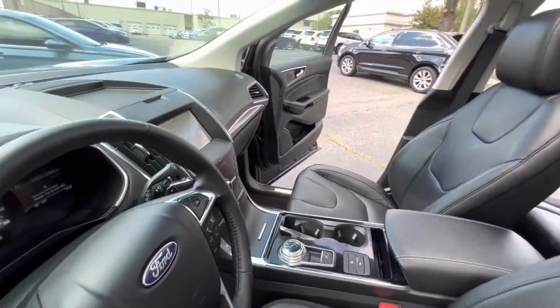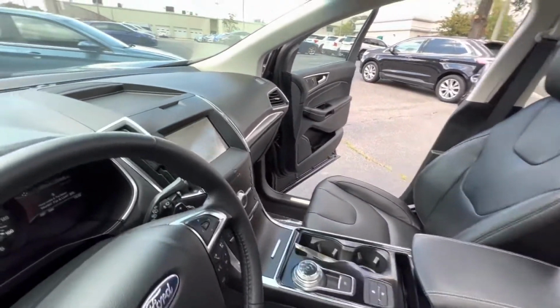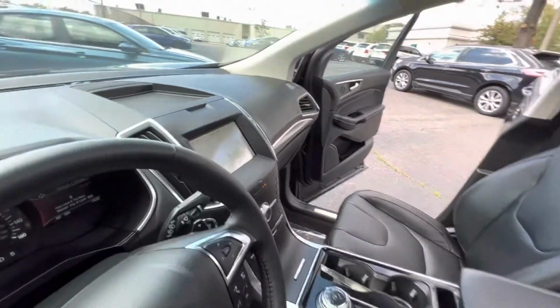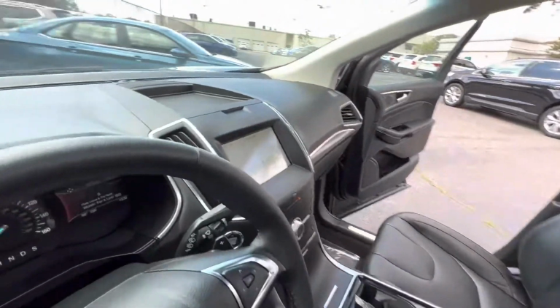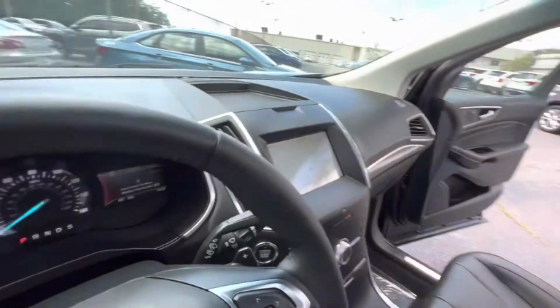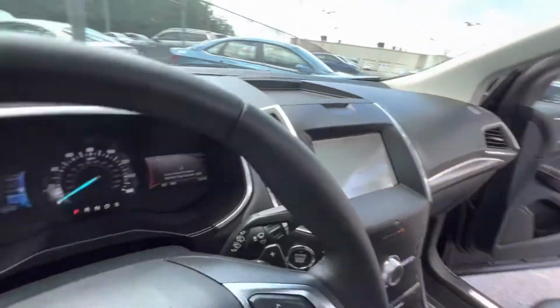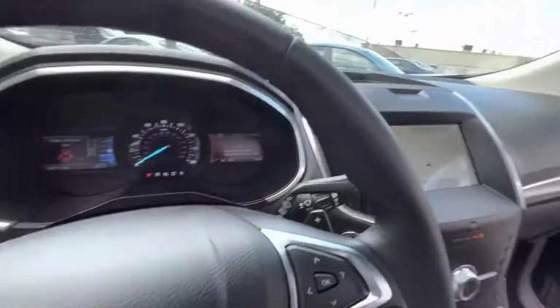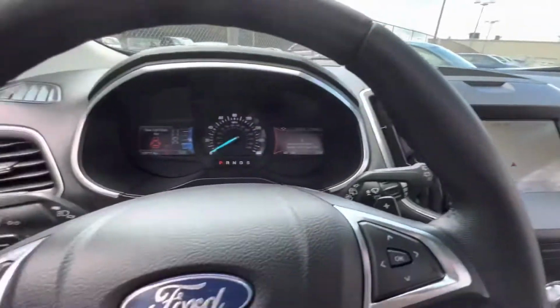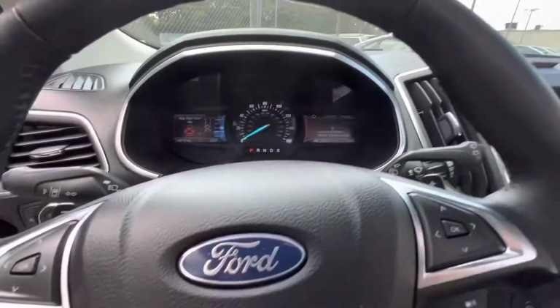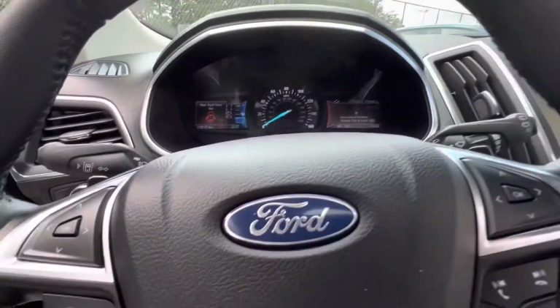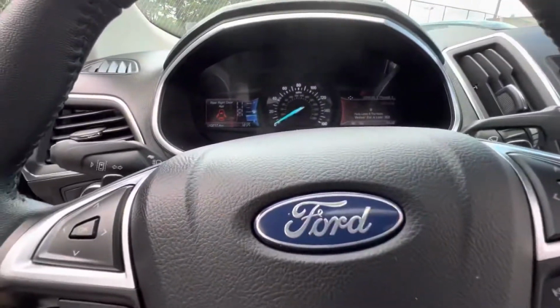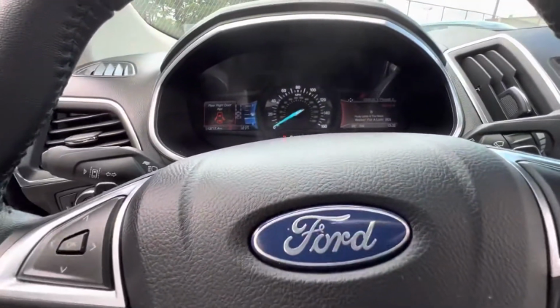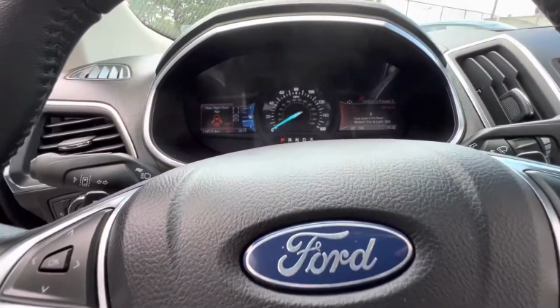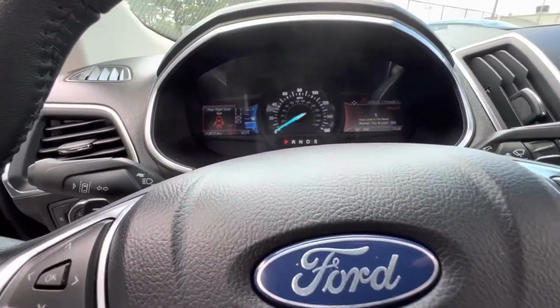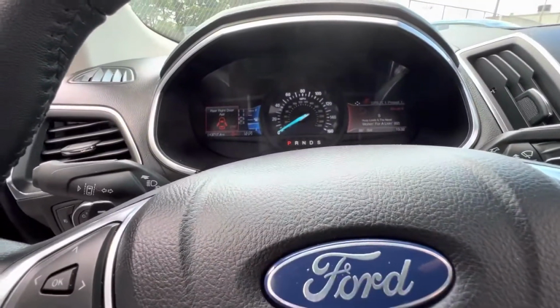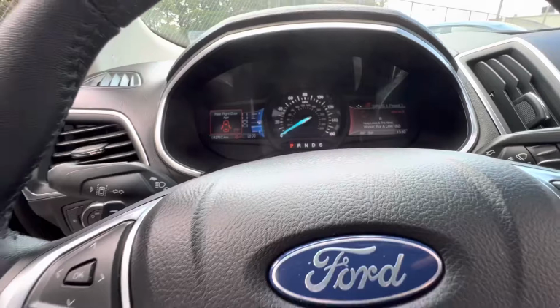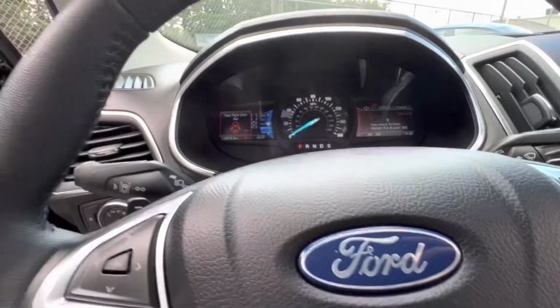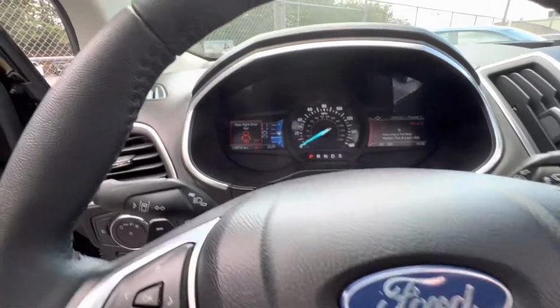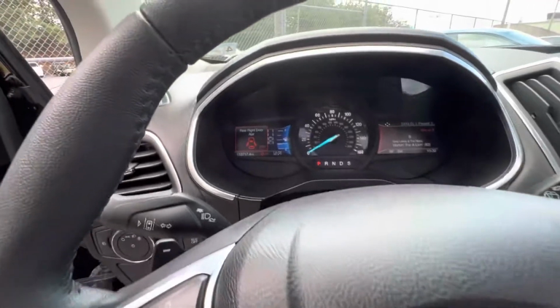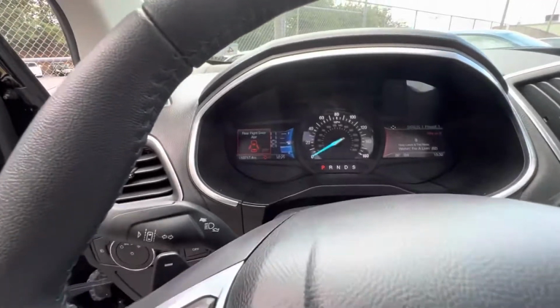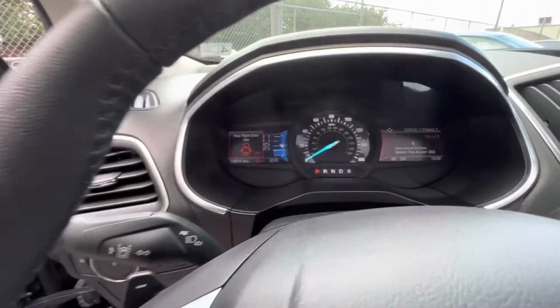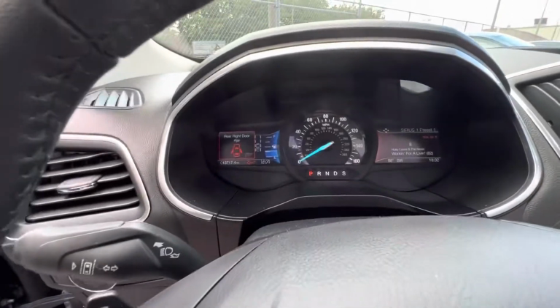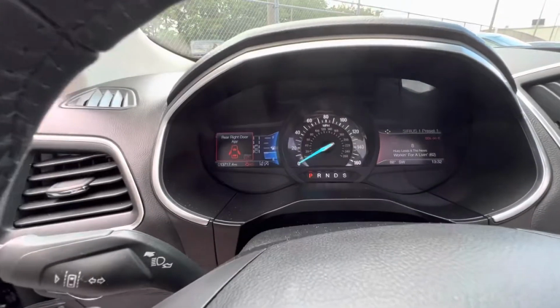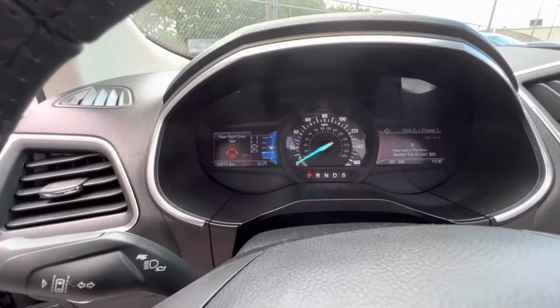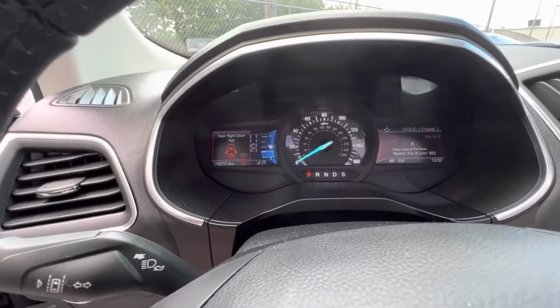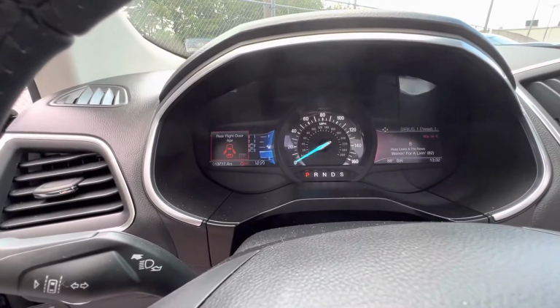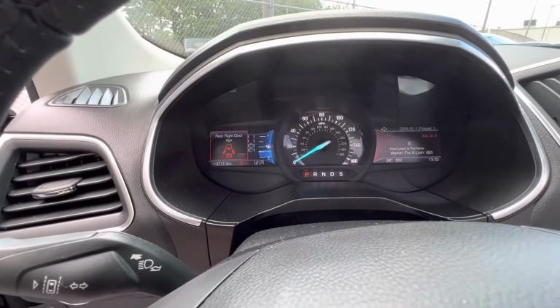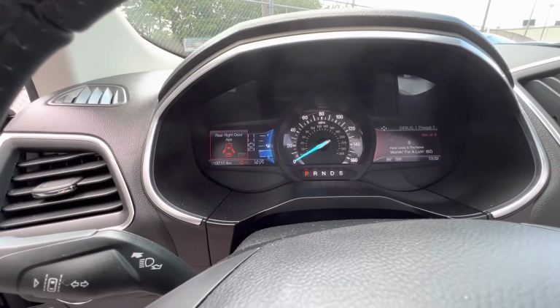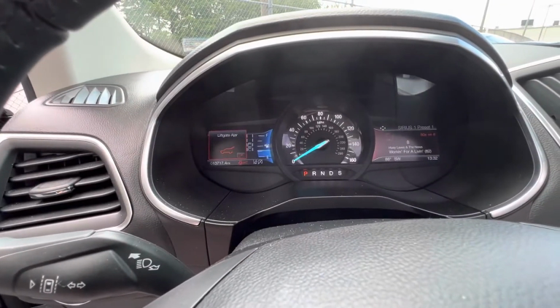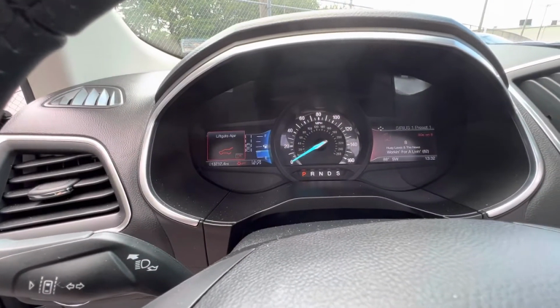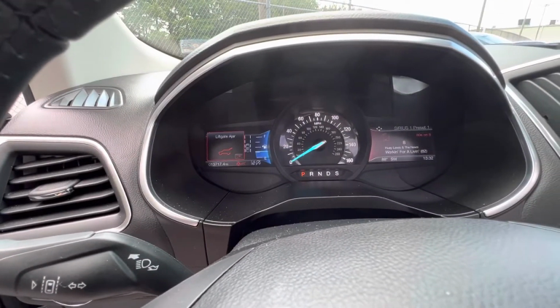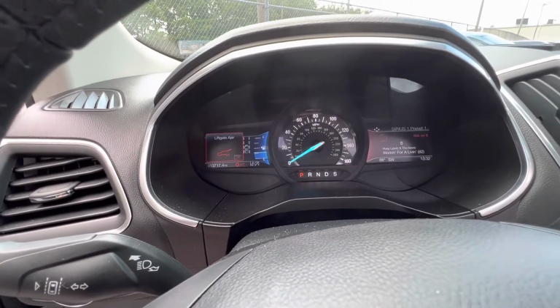Step inside. This is a vehicle that is just over 13,000 miles.